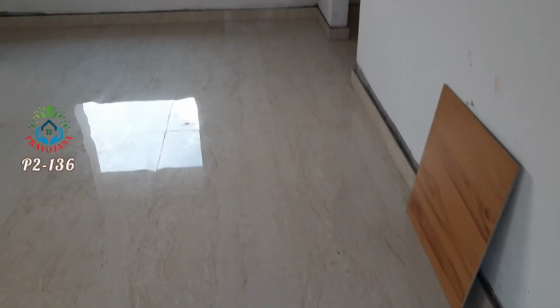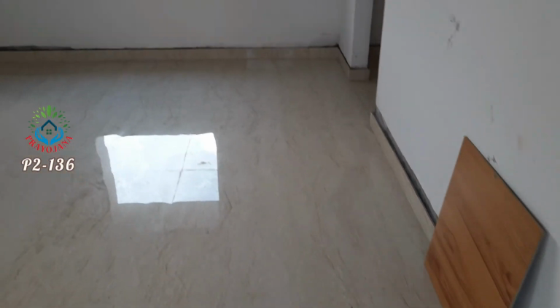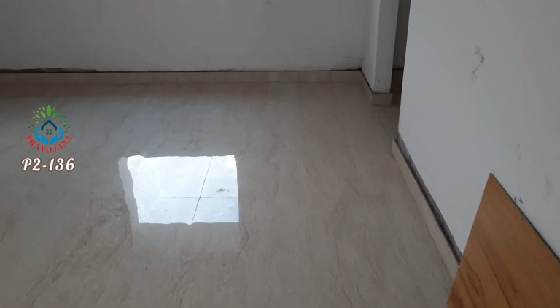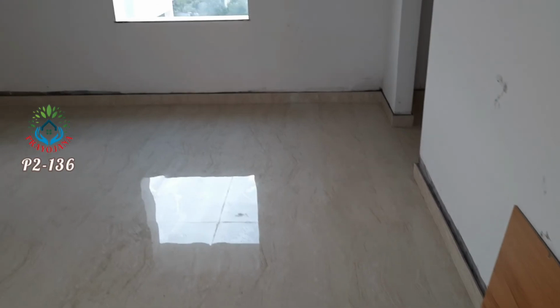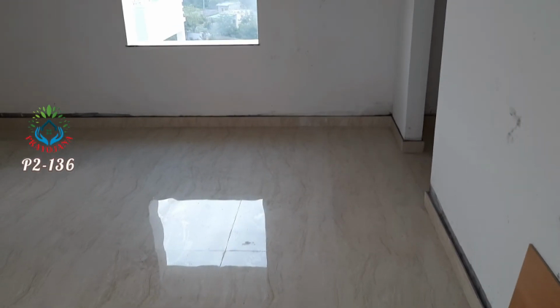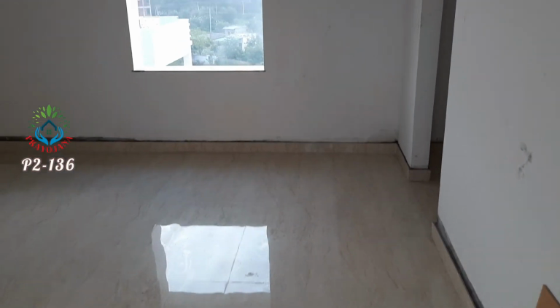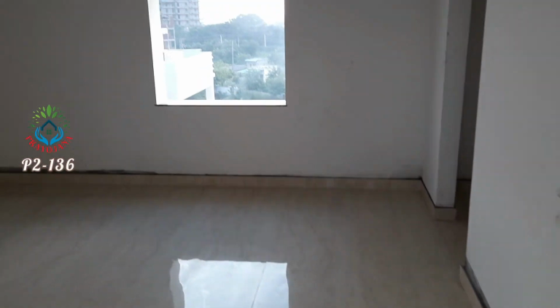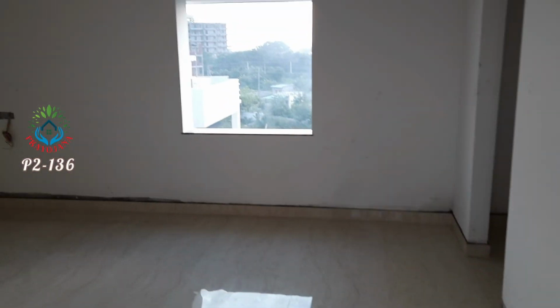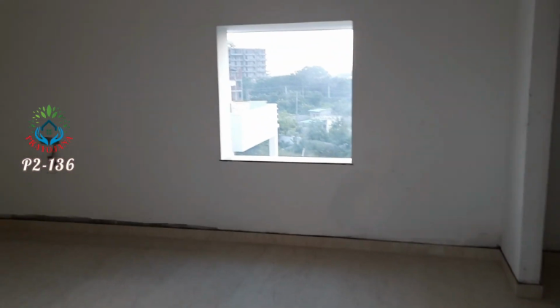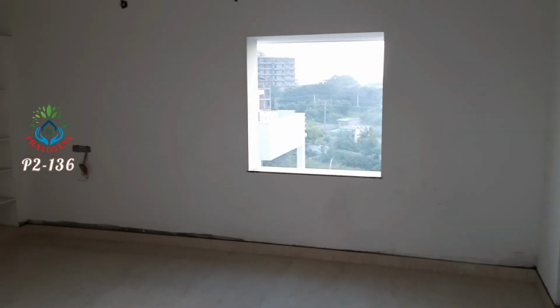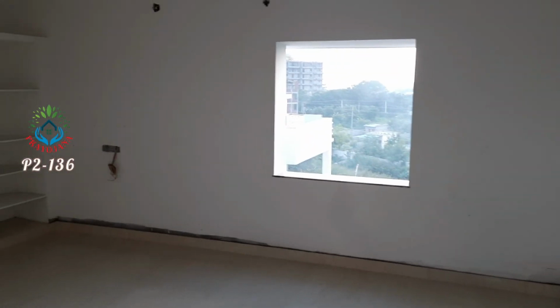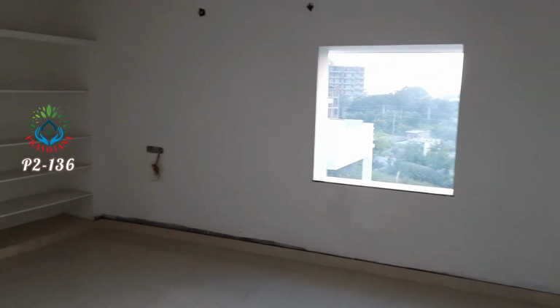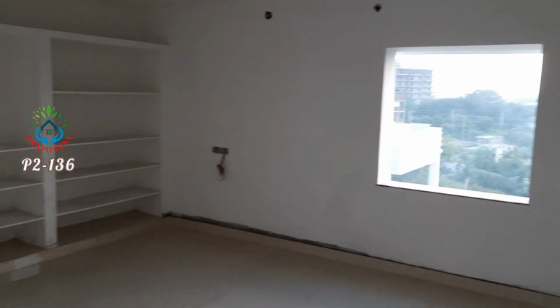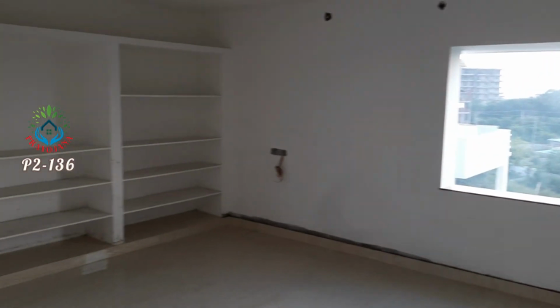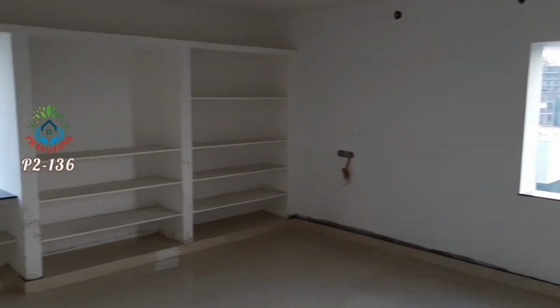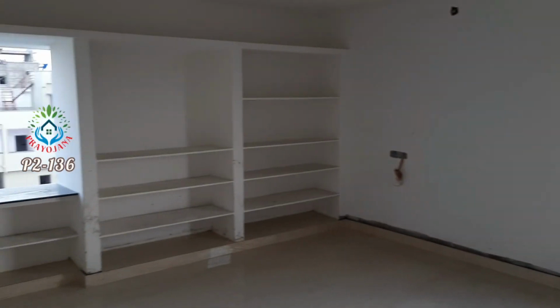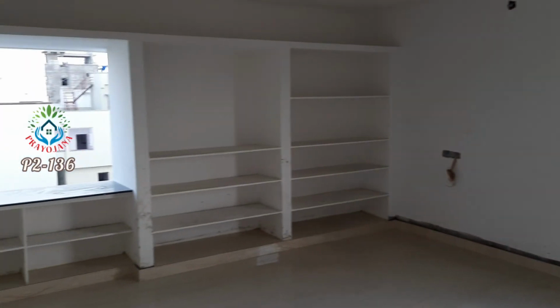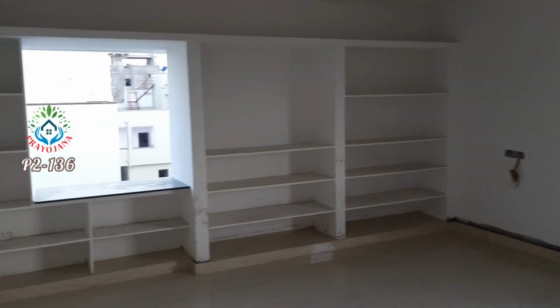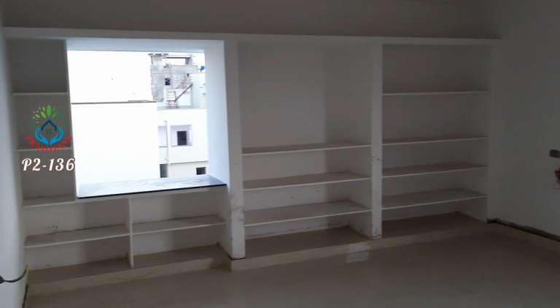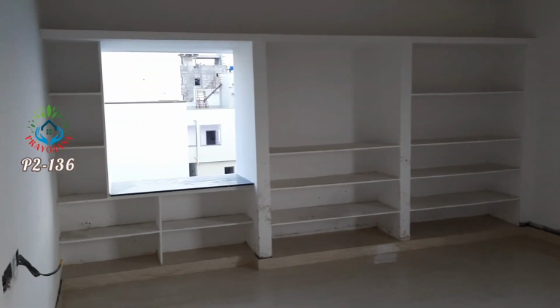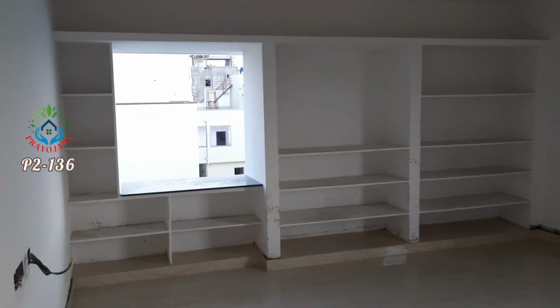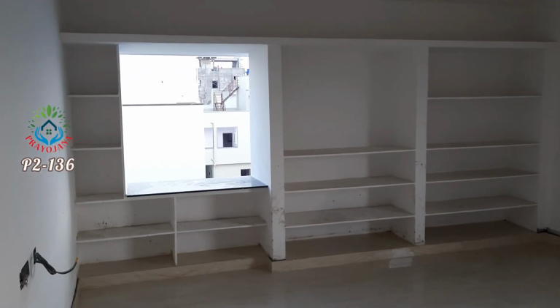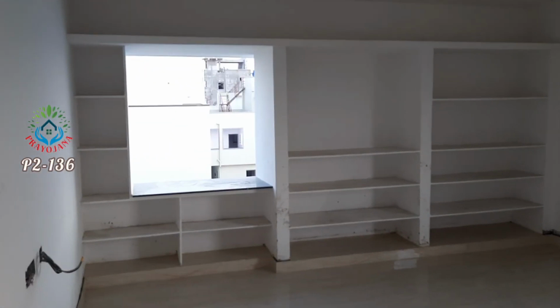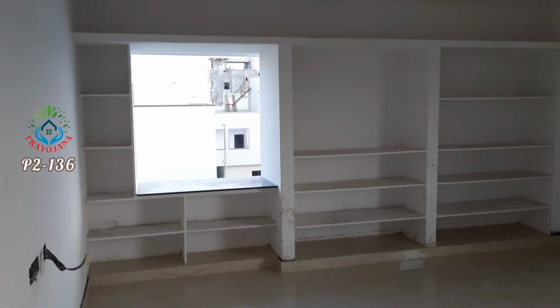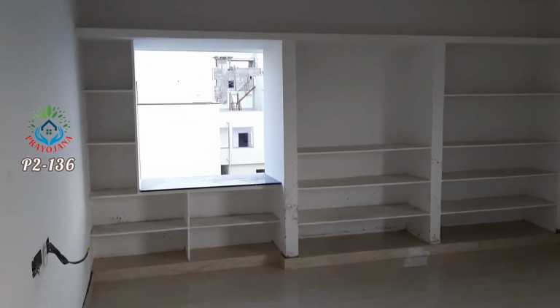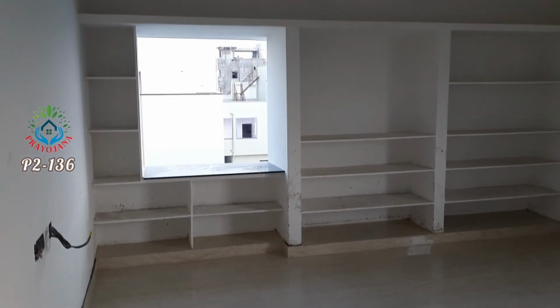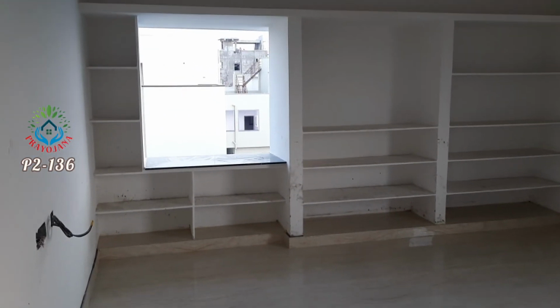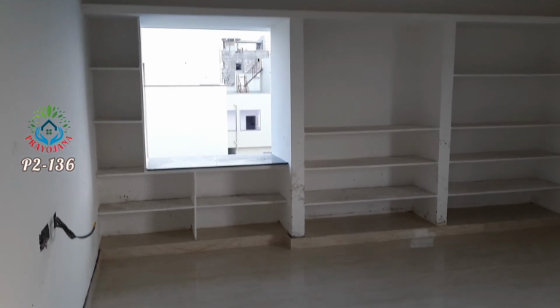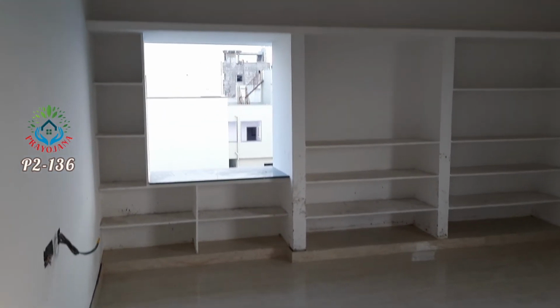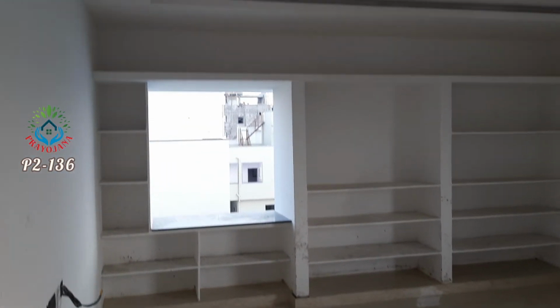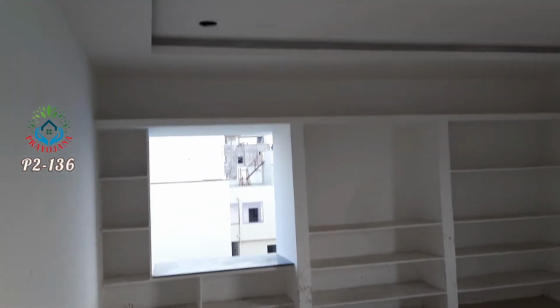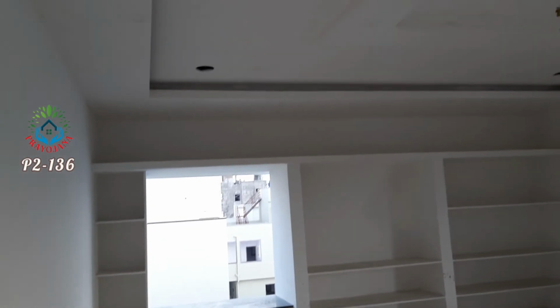This second floor bedroom has two windows — east side and south side.